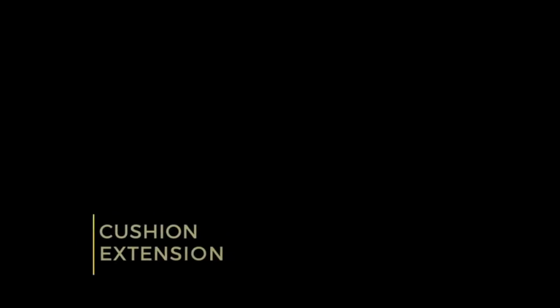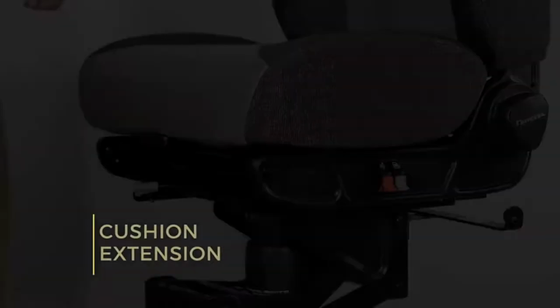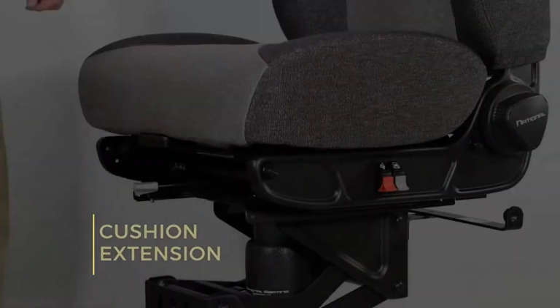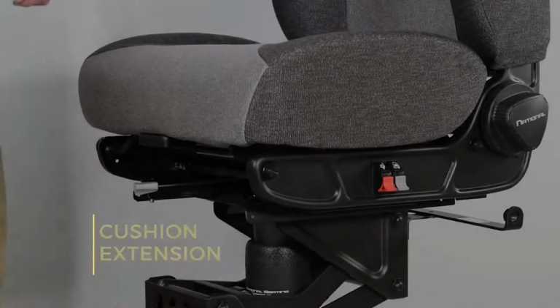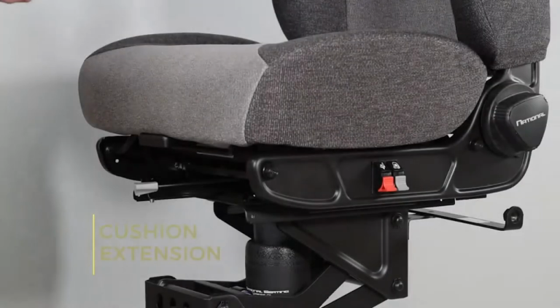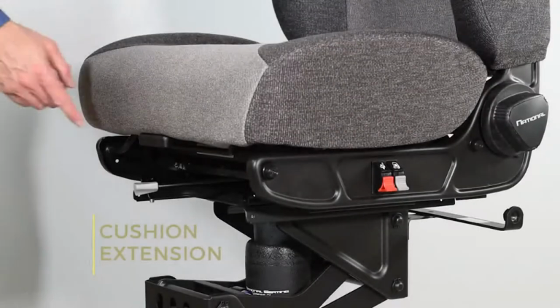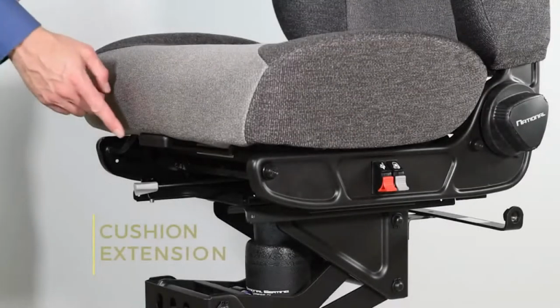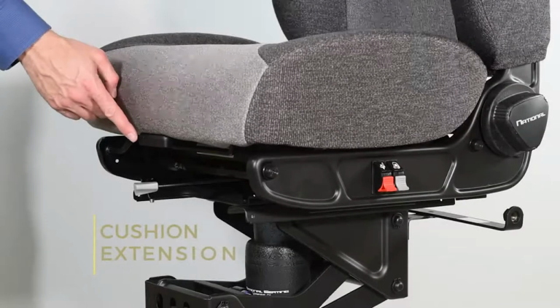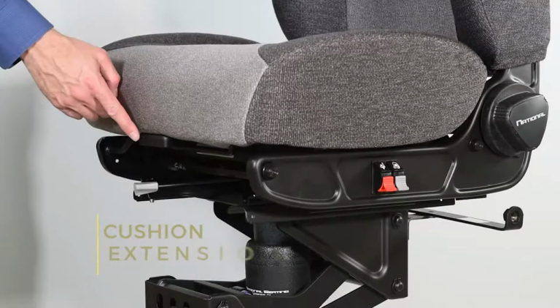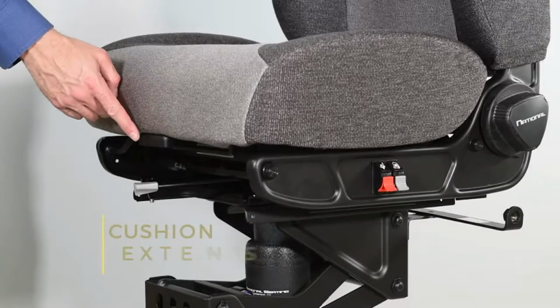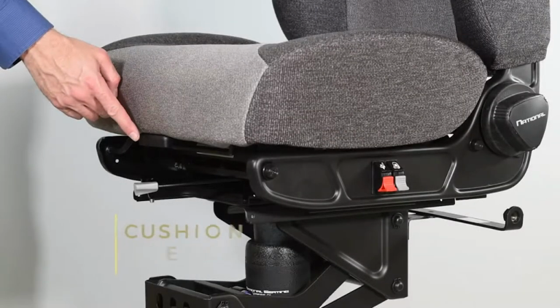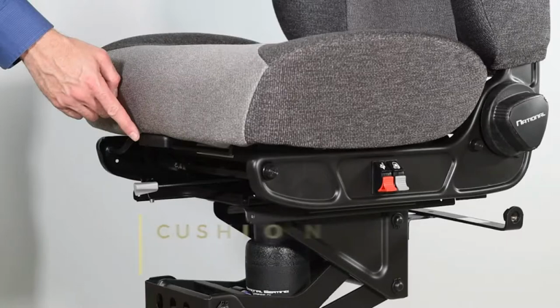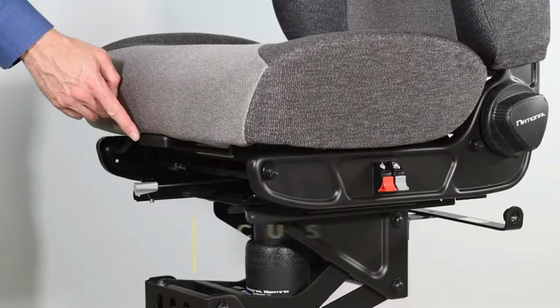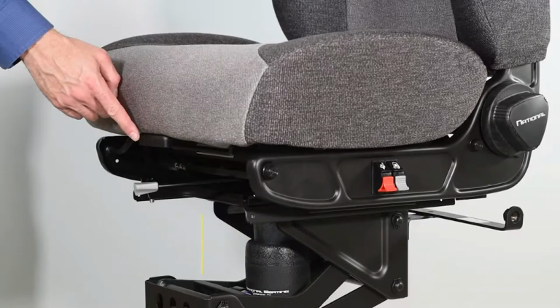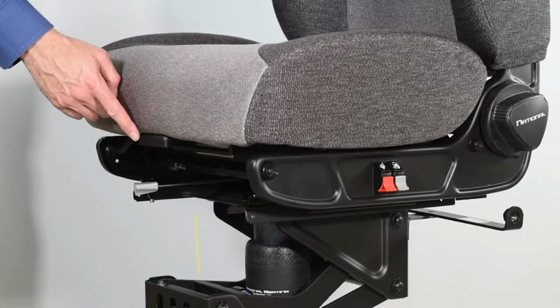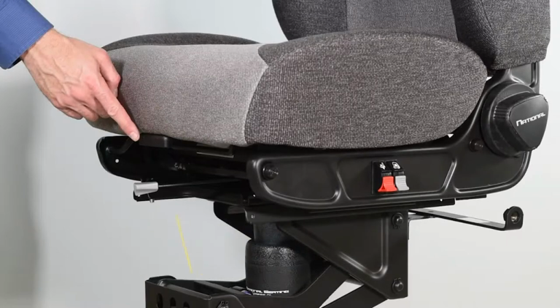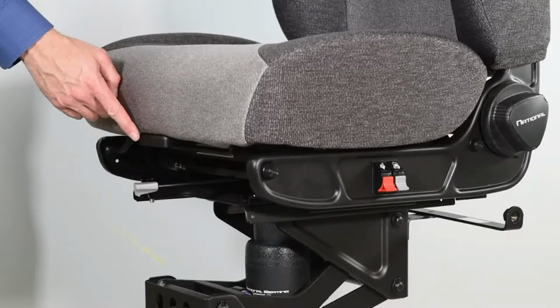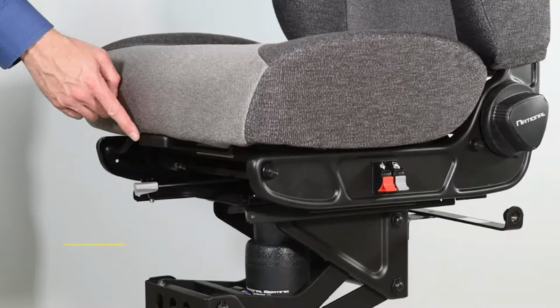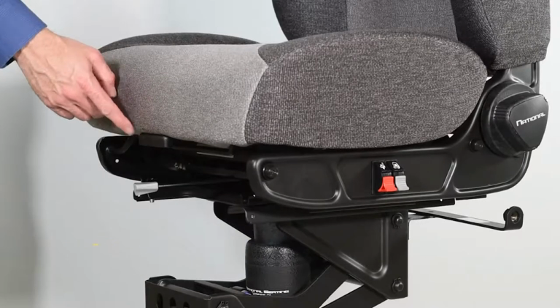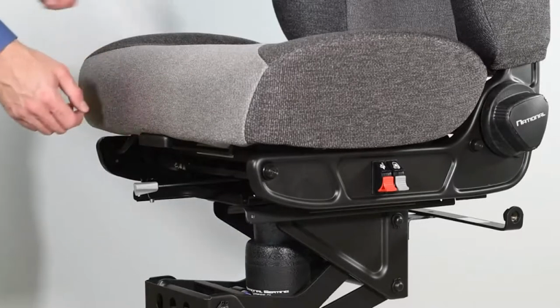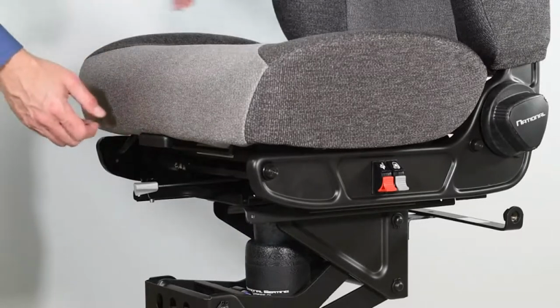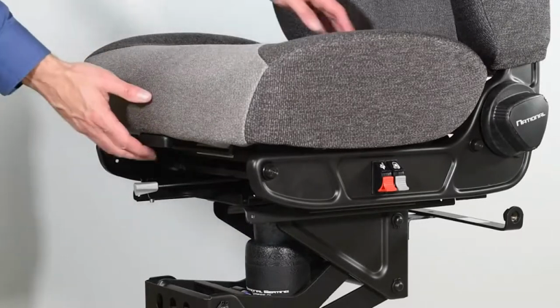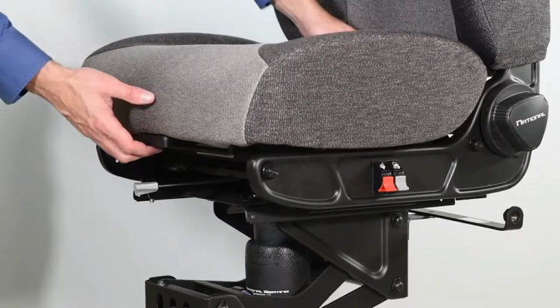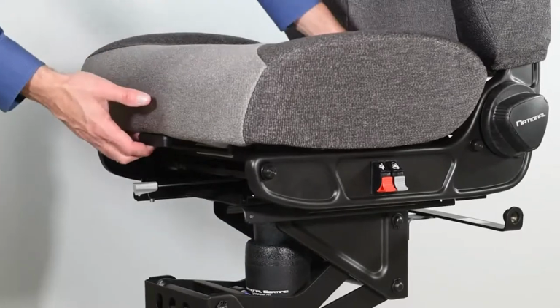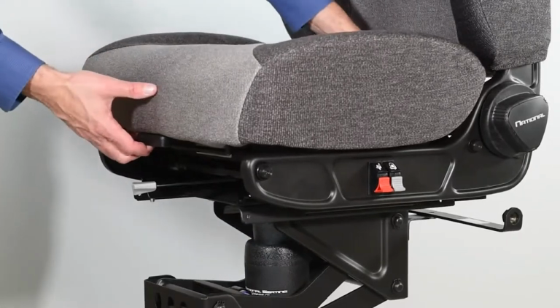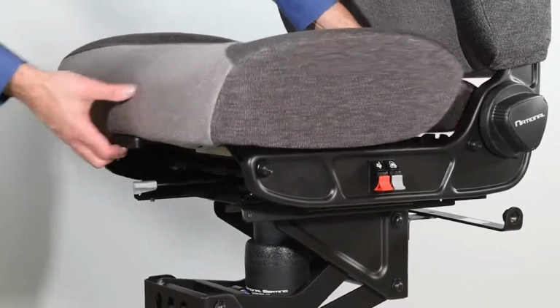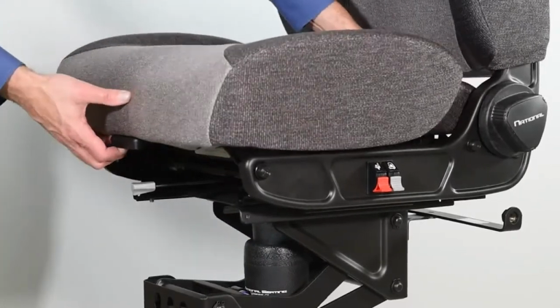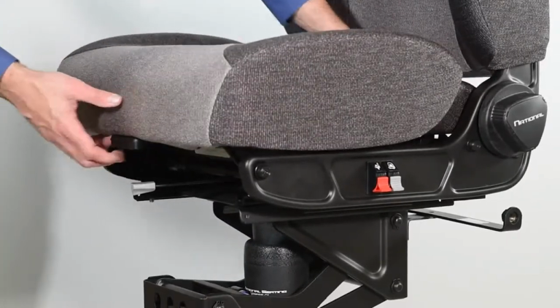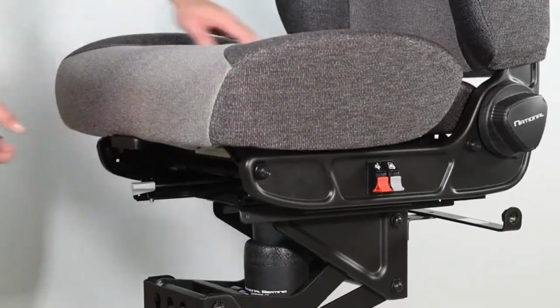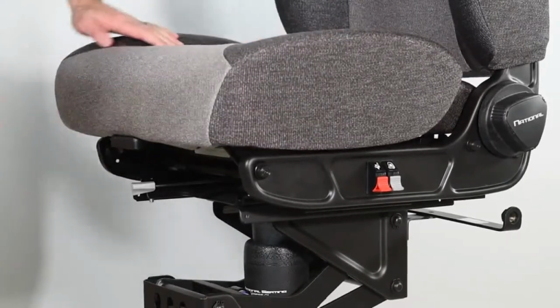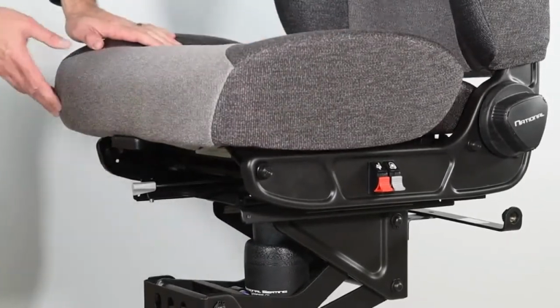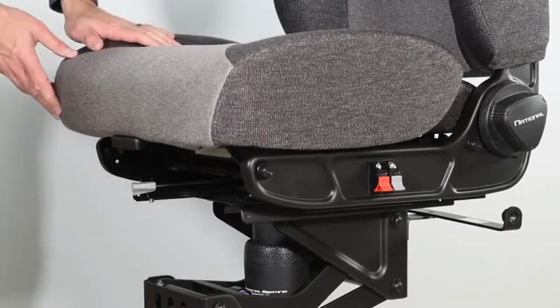To extend the cushion, locate the handle at the front of the cushion. With your weight off of the seat, pull the cushion forward.